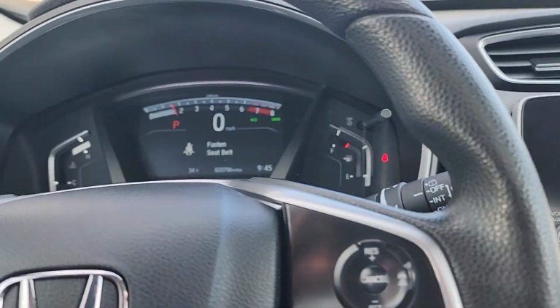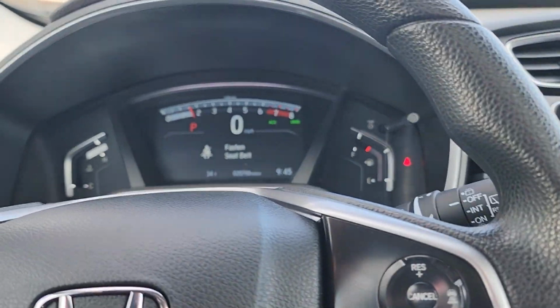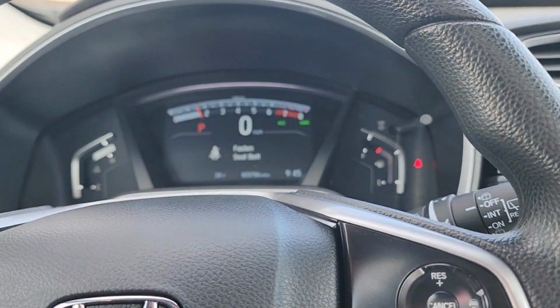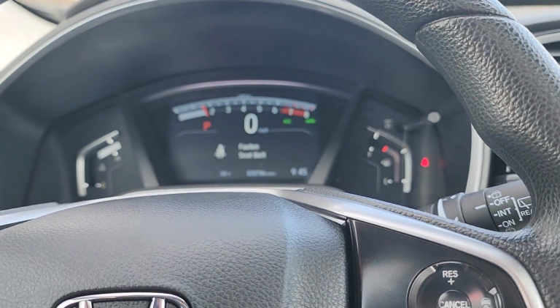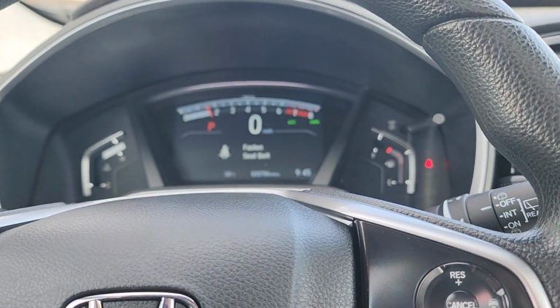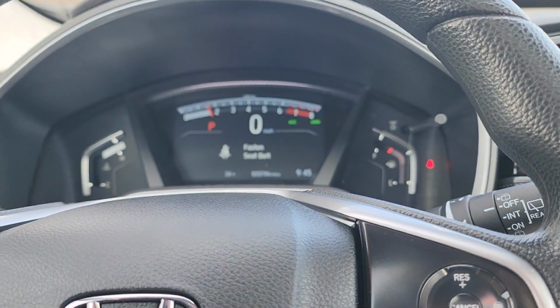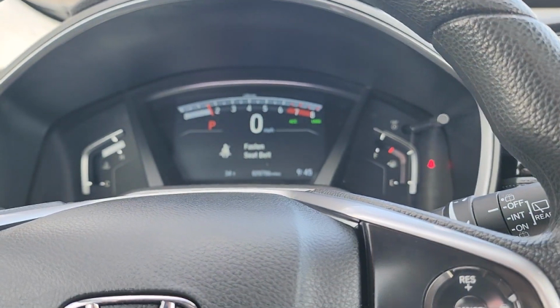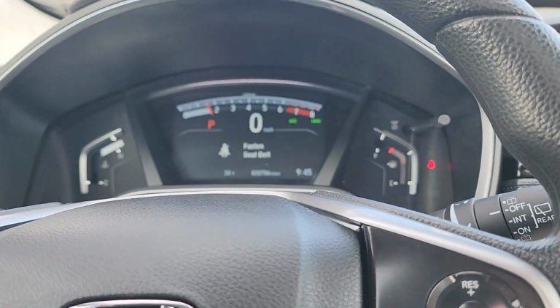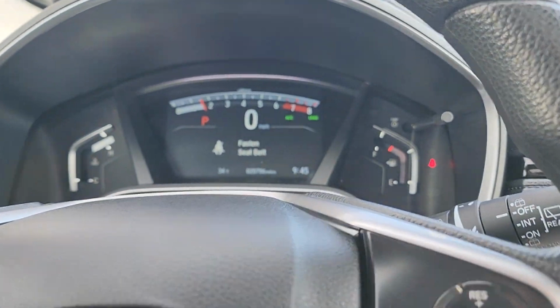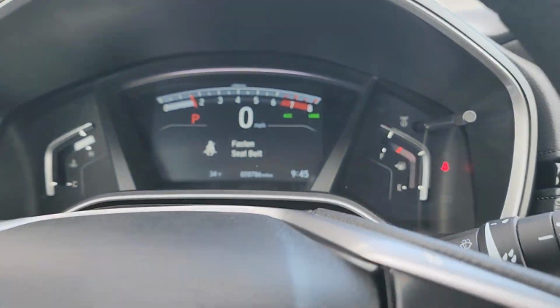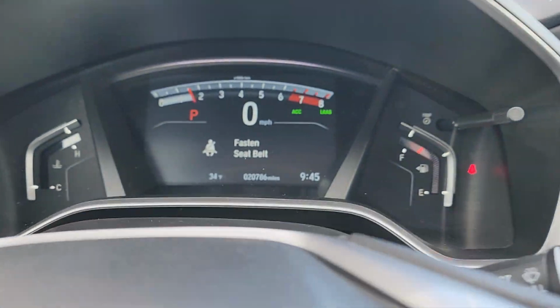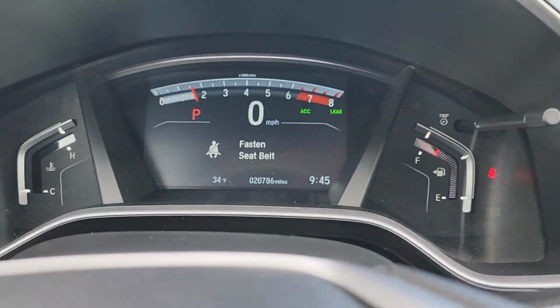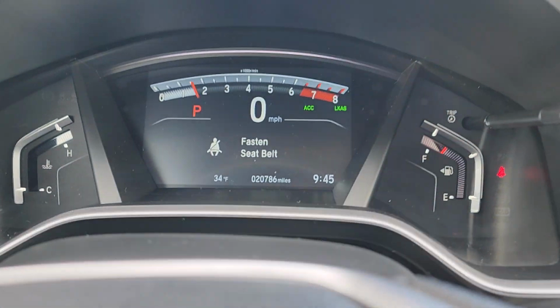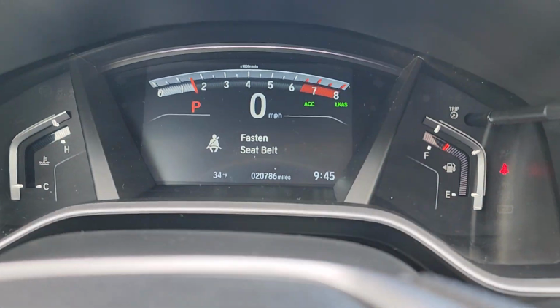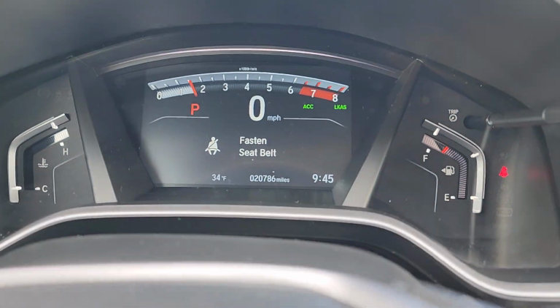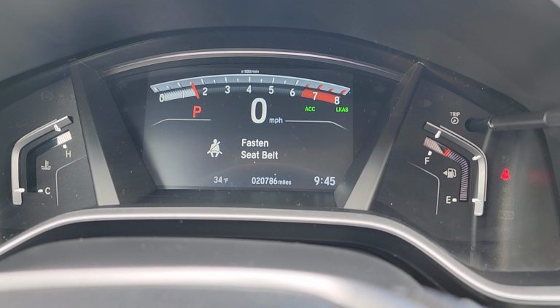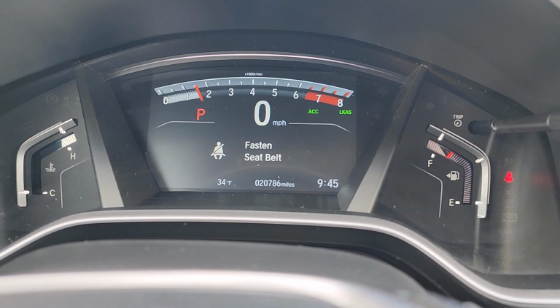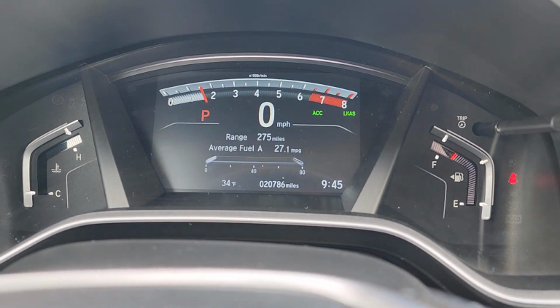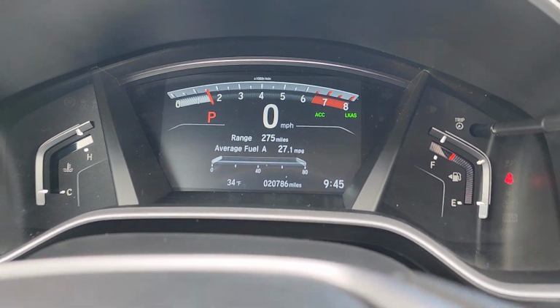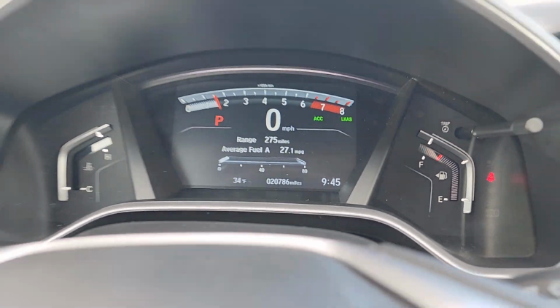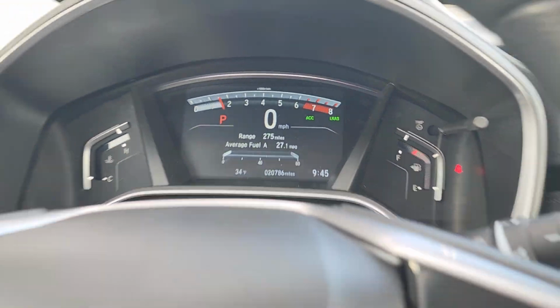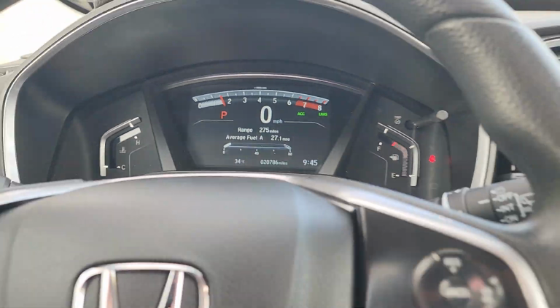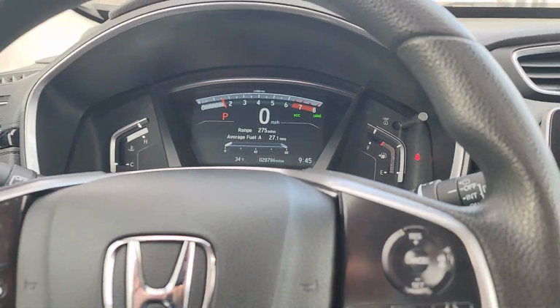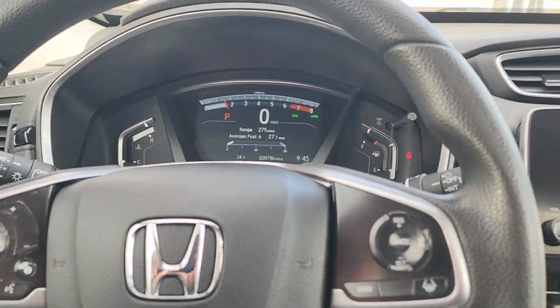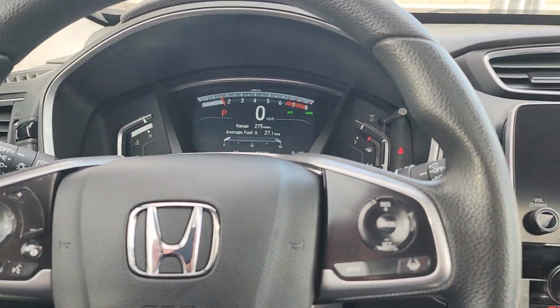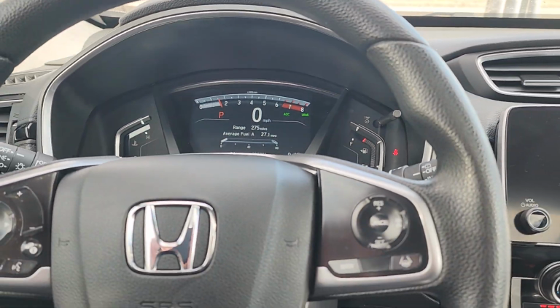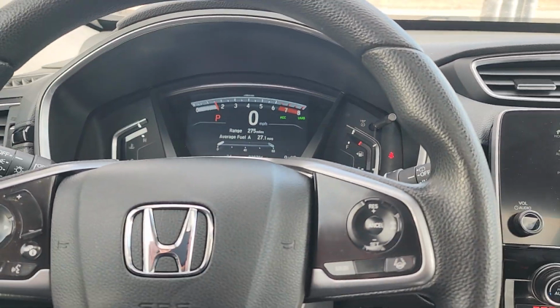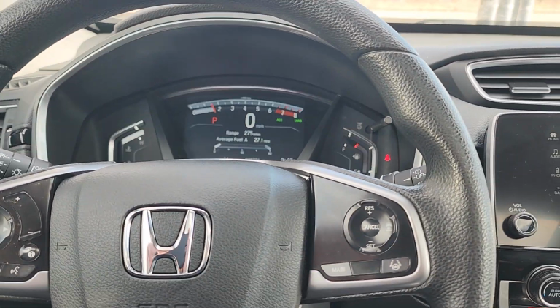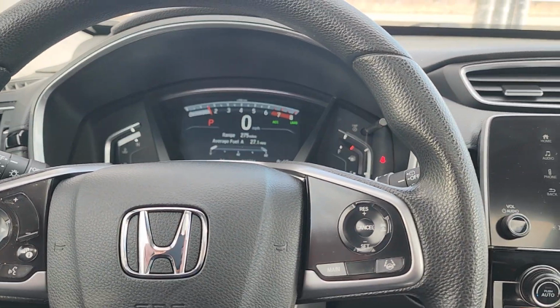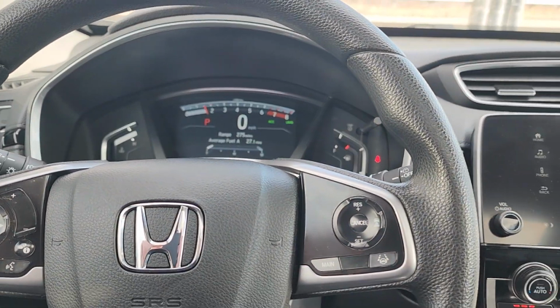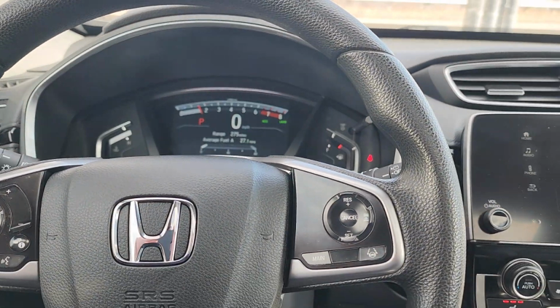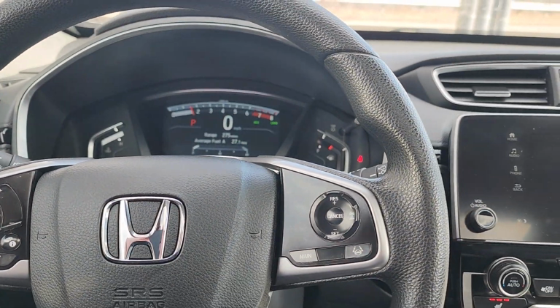This car is three years old and it only has 20,000 miles on it. That's an excellent year-to-mileage ratio.